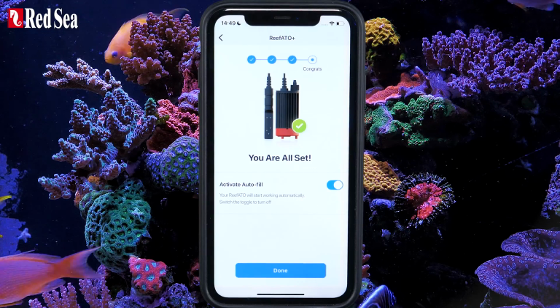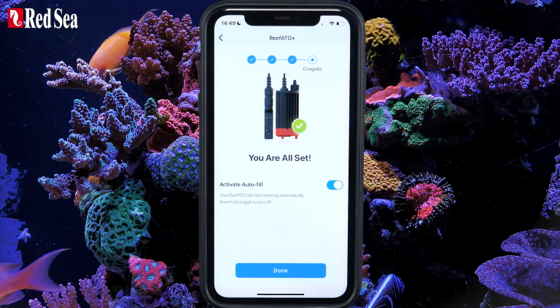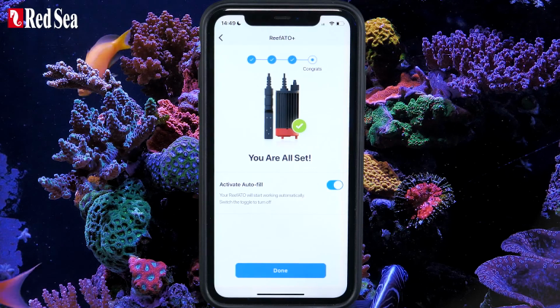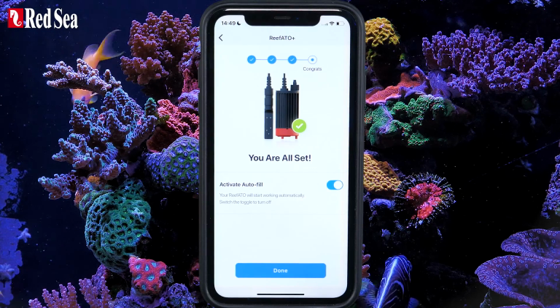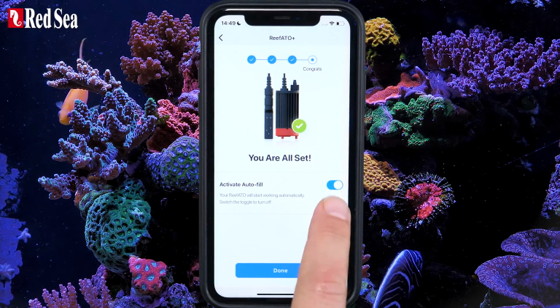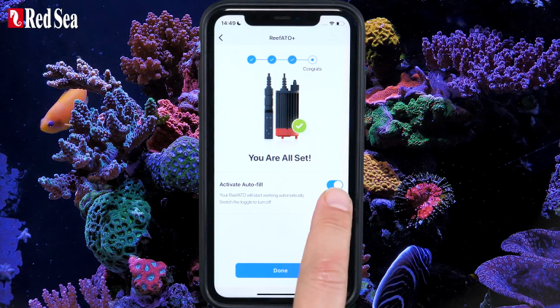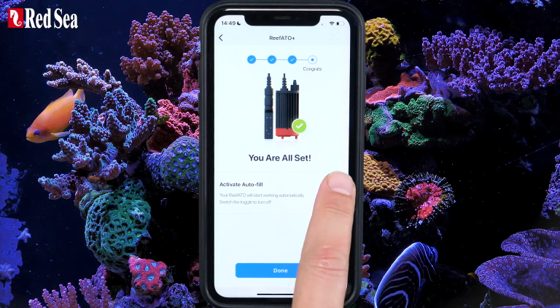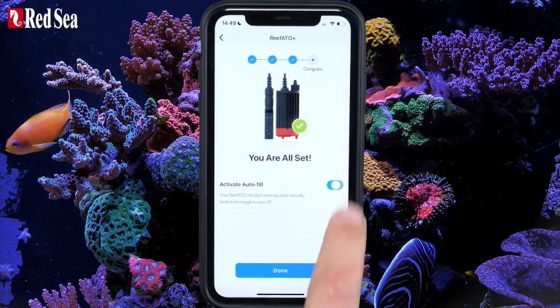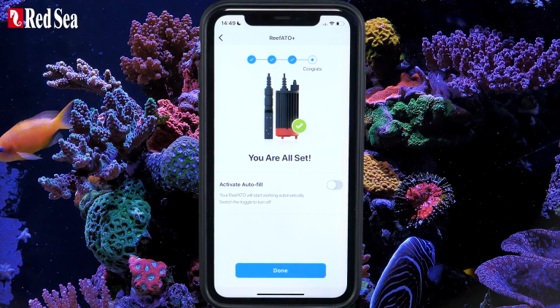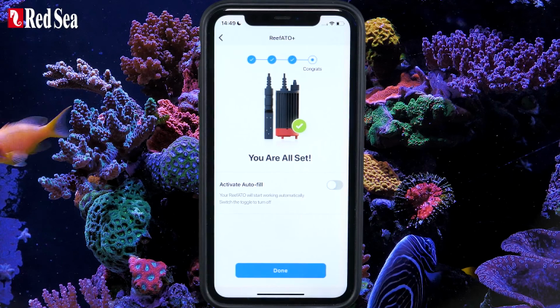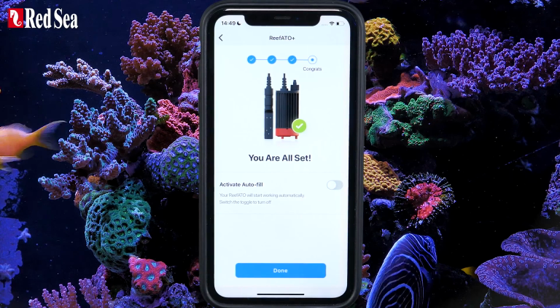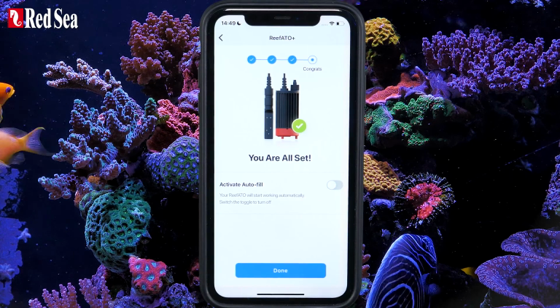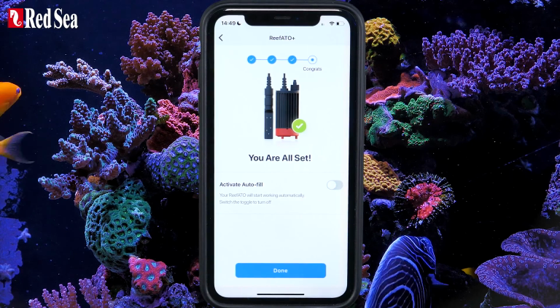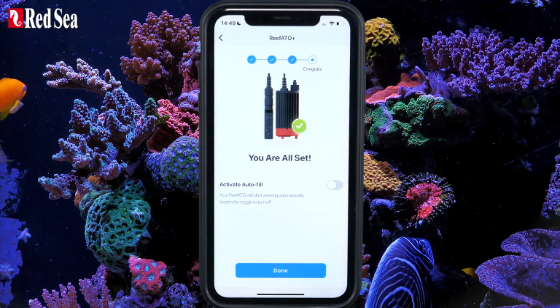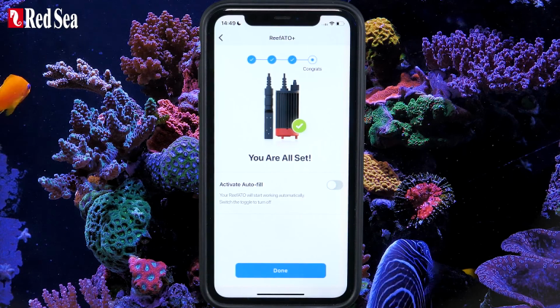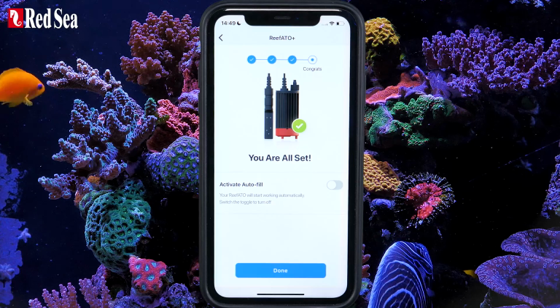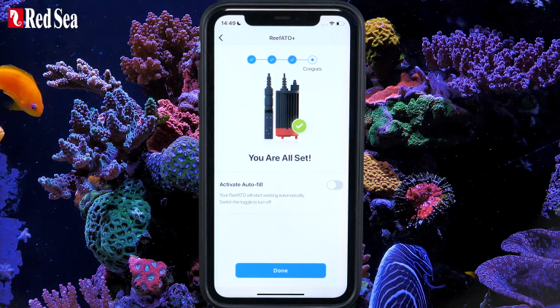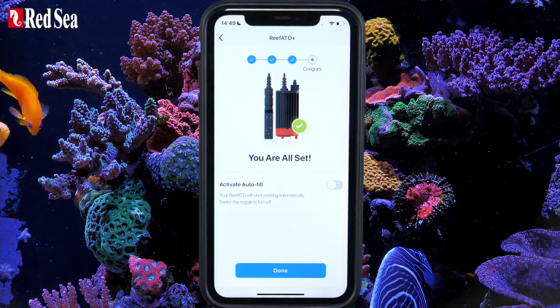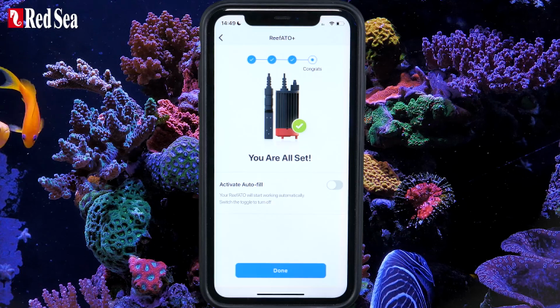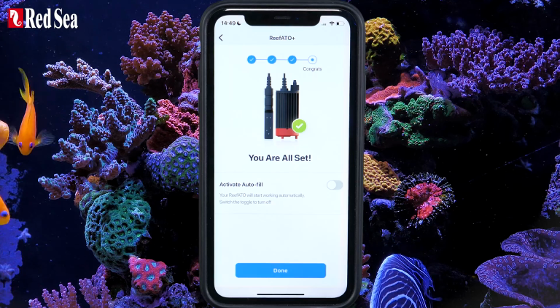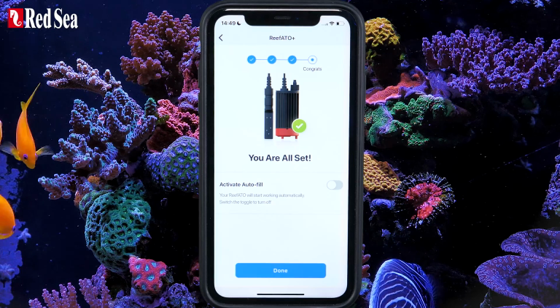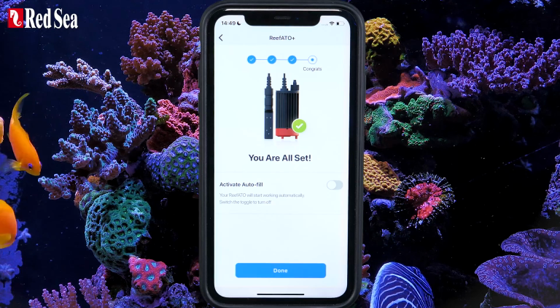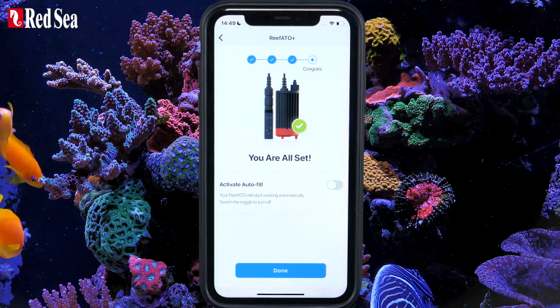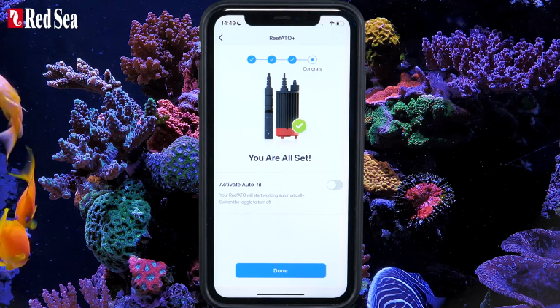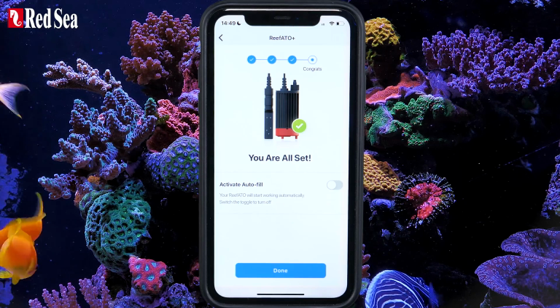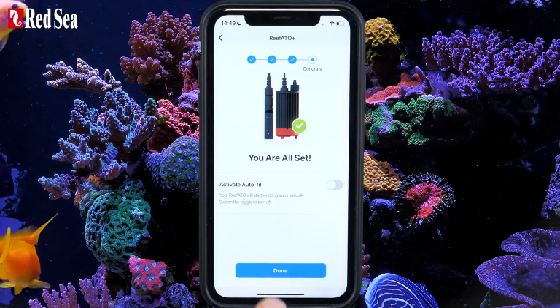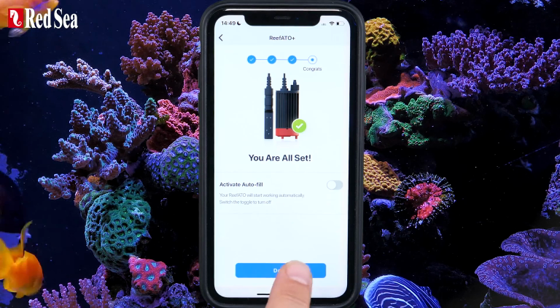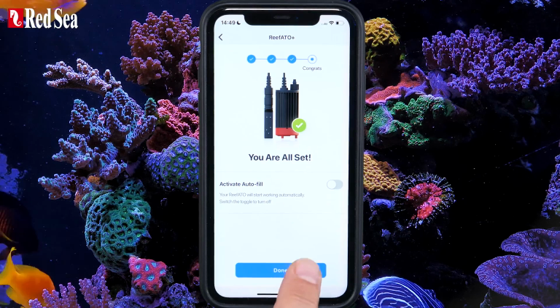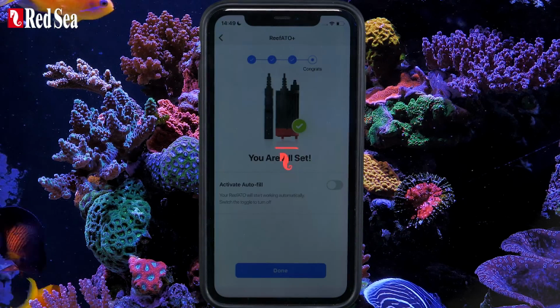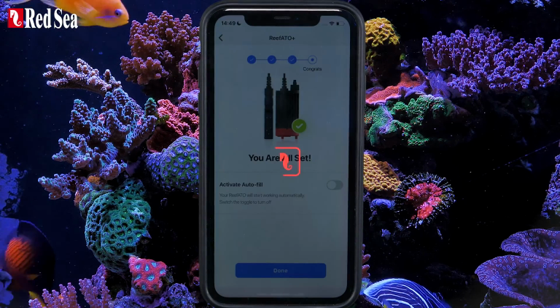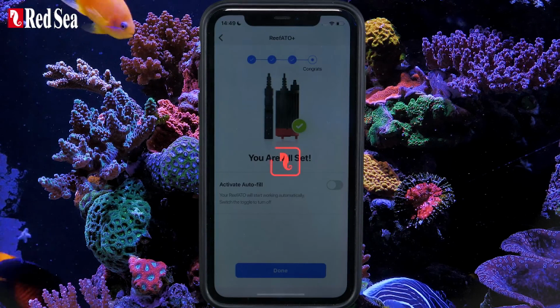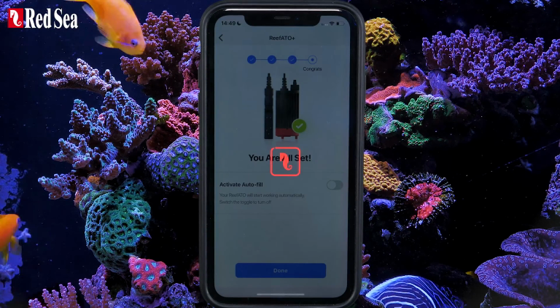Toggle off the autofill if you want the ReefATO to start working later. Press Done to continue.